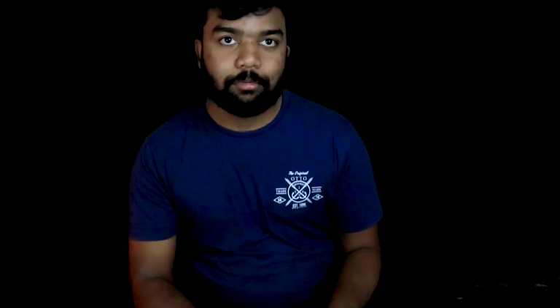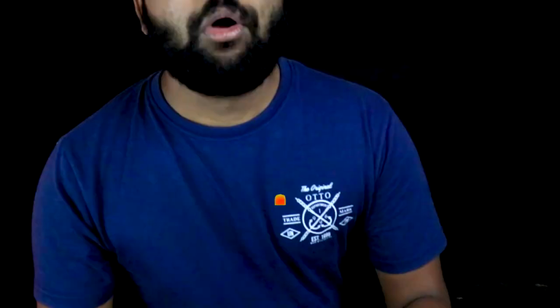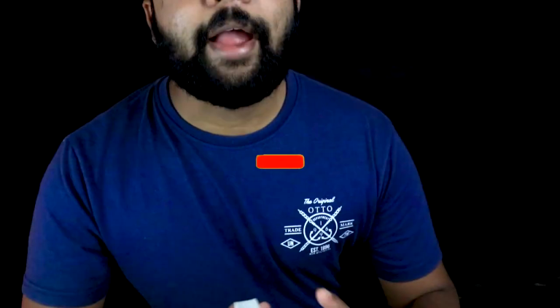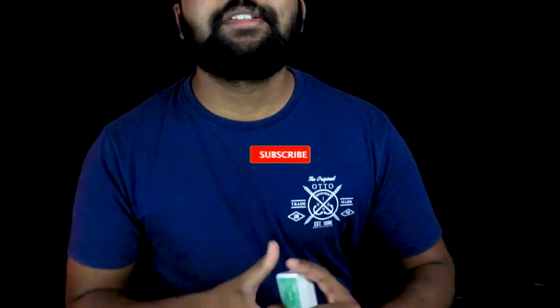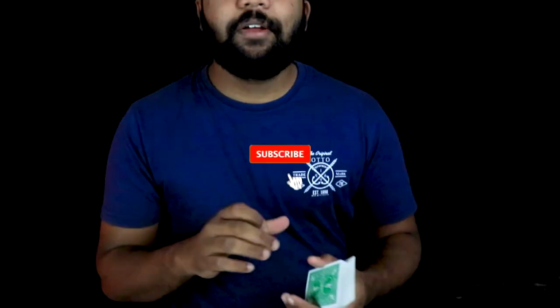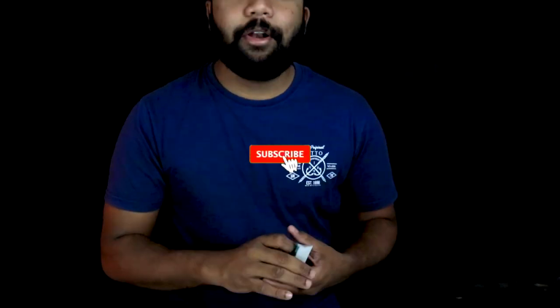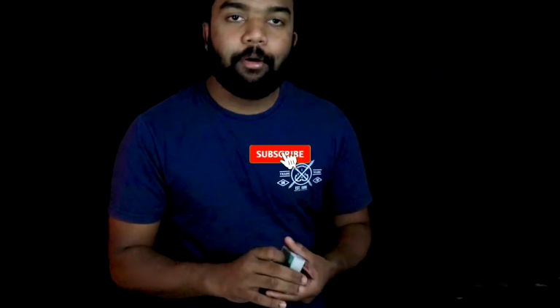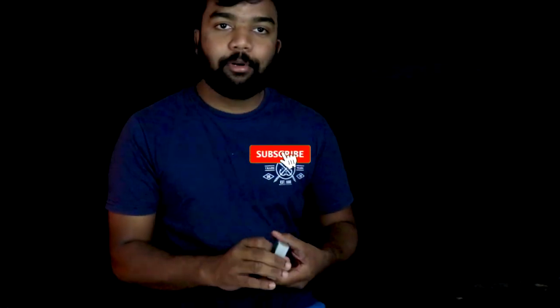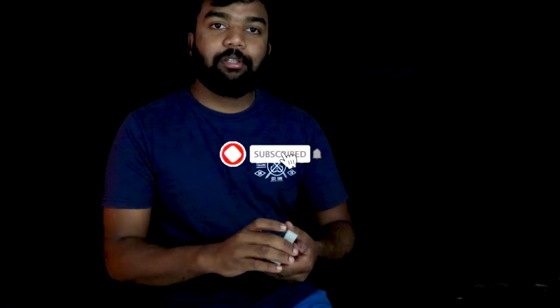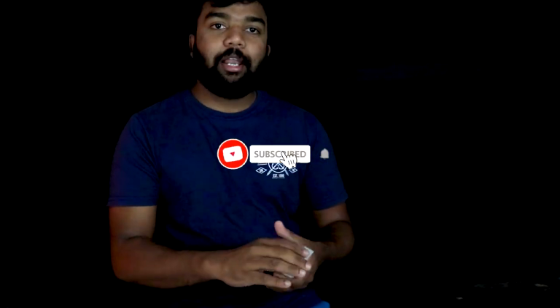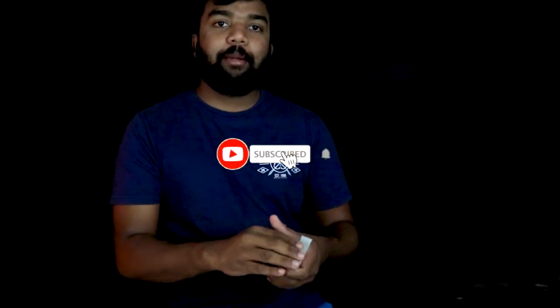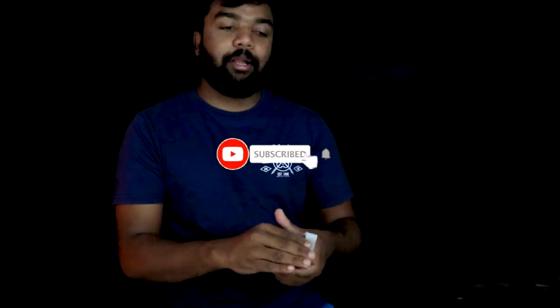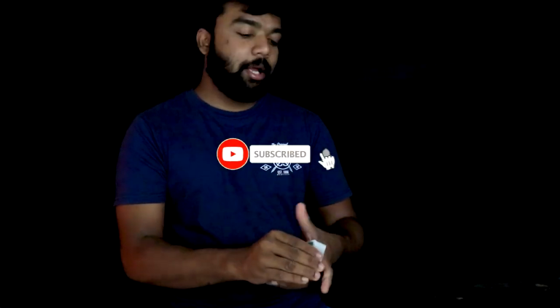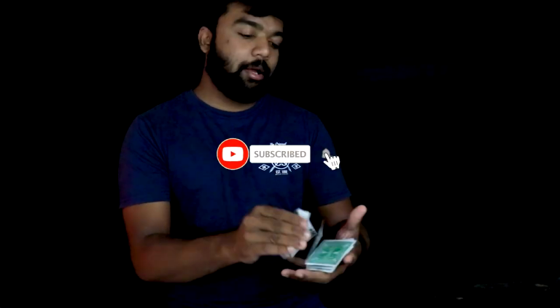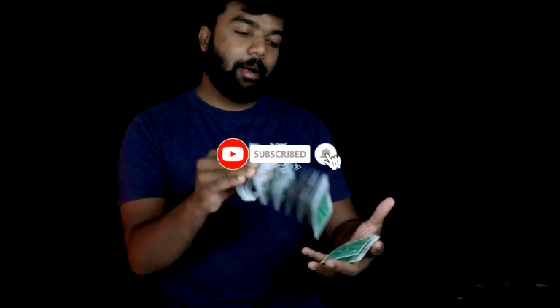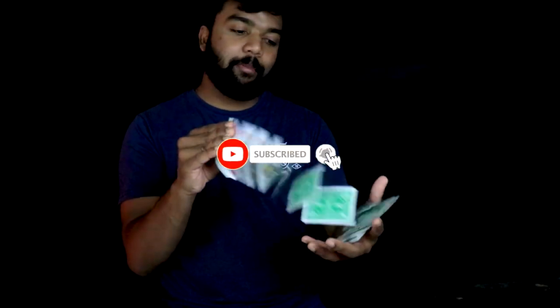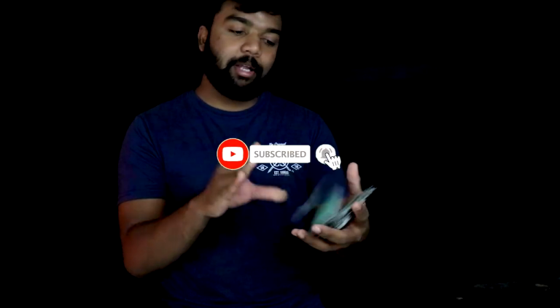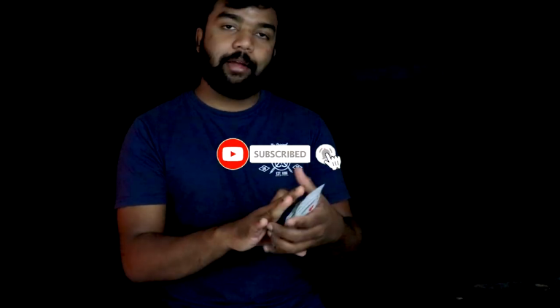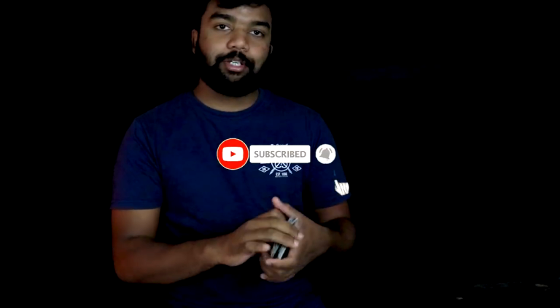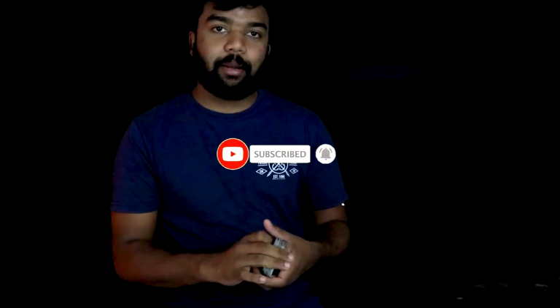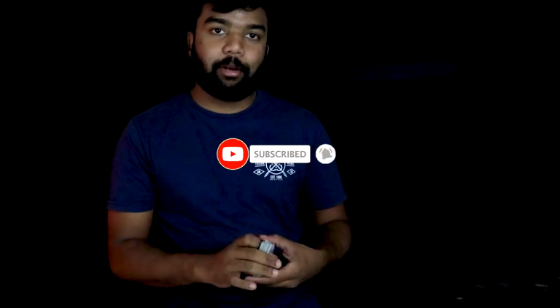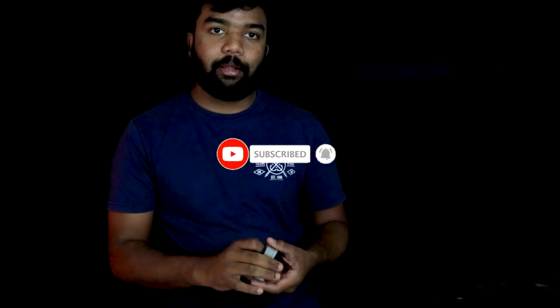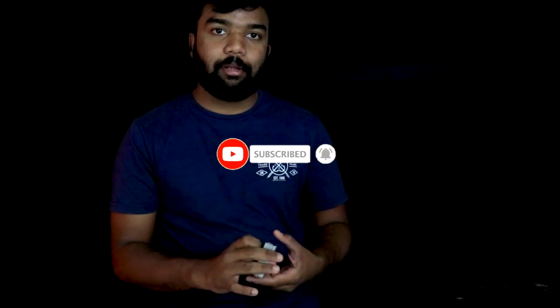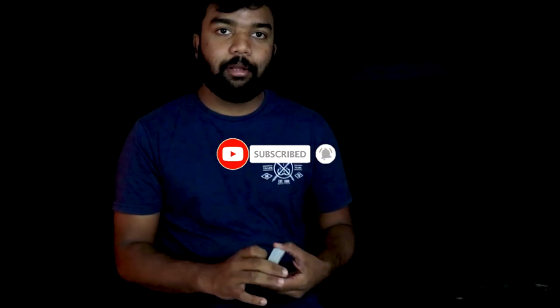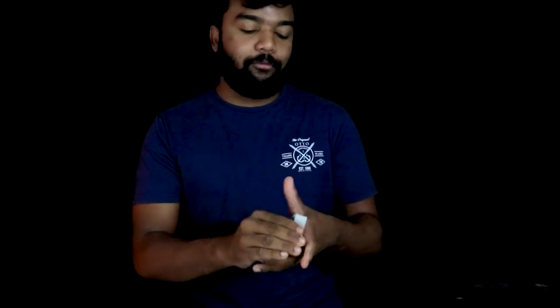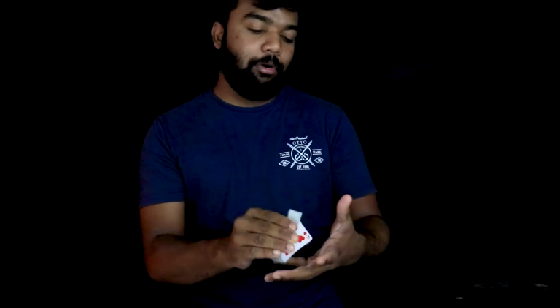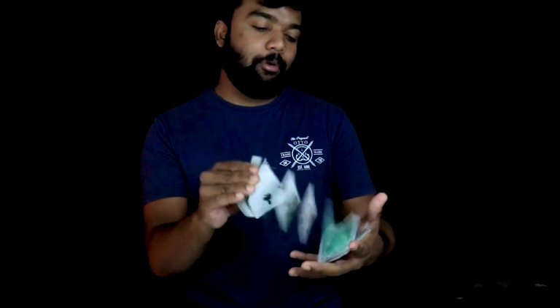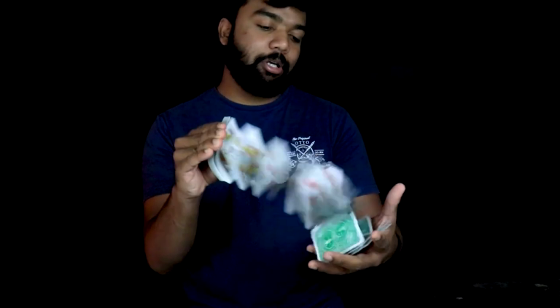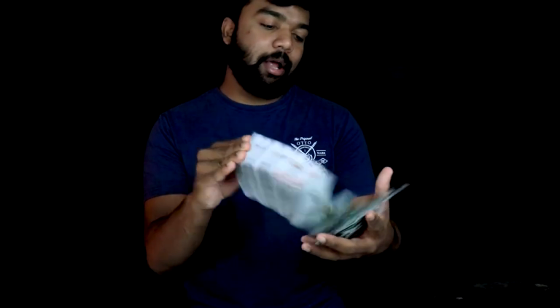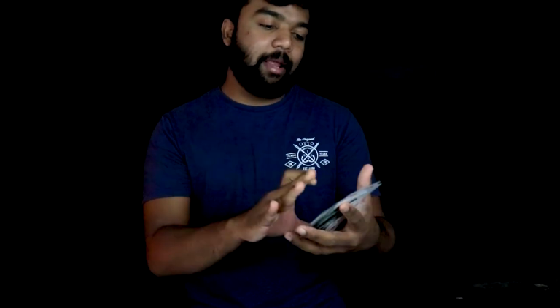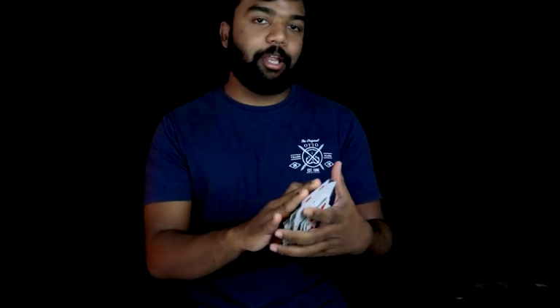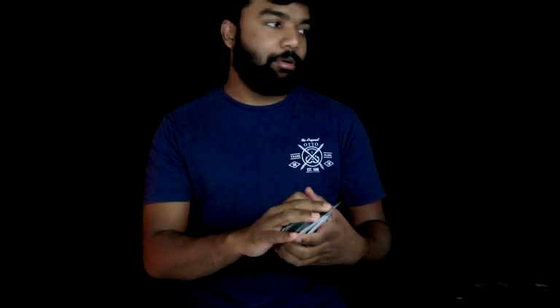Okay guys, if you like this video, please like, comment, share. Please leave a like and let's put it in.